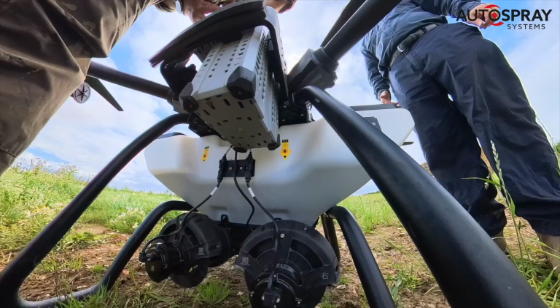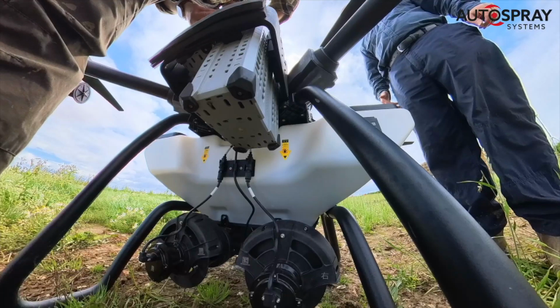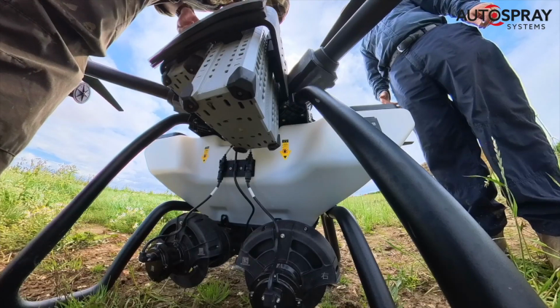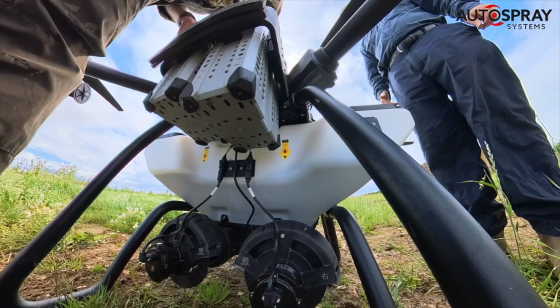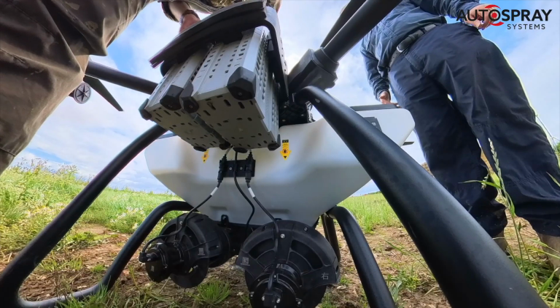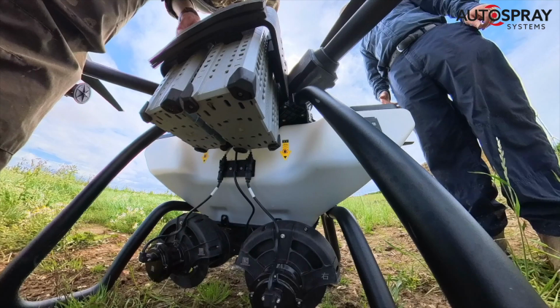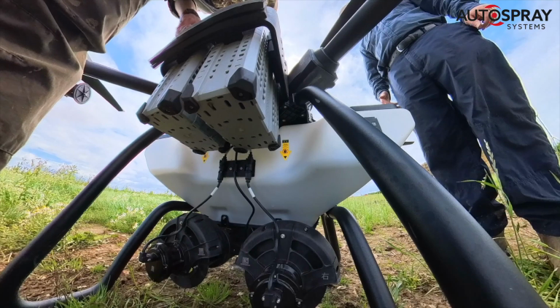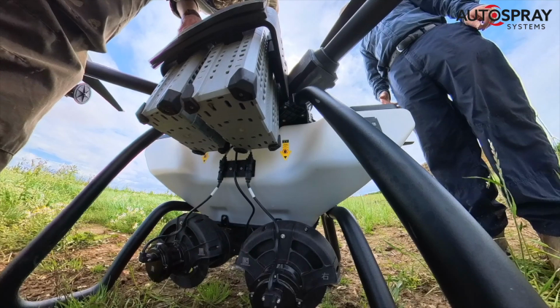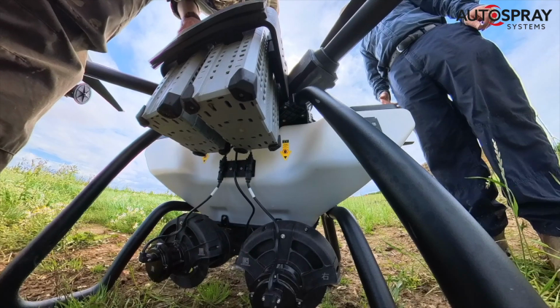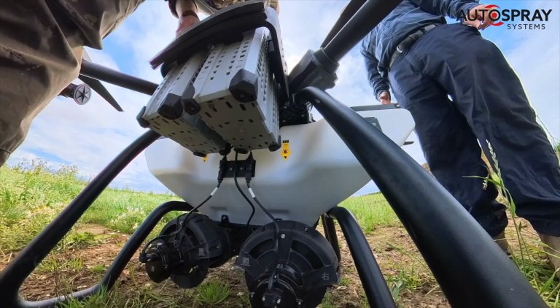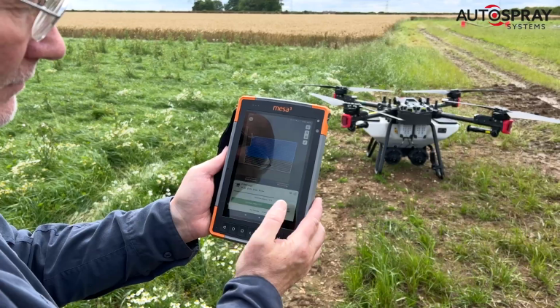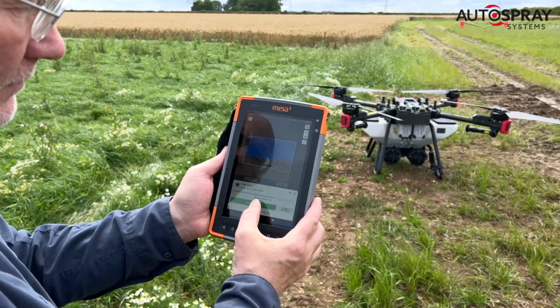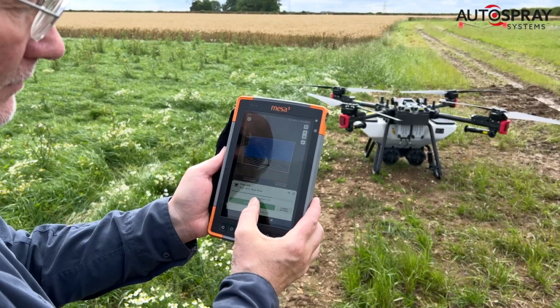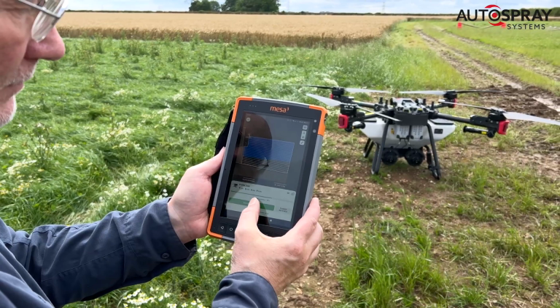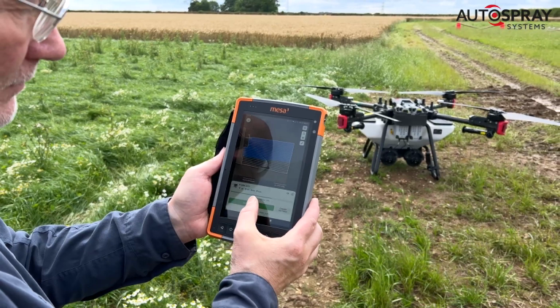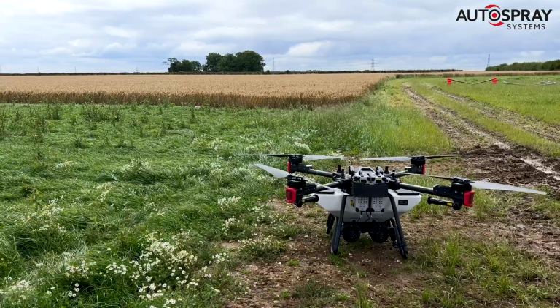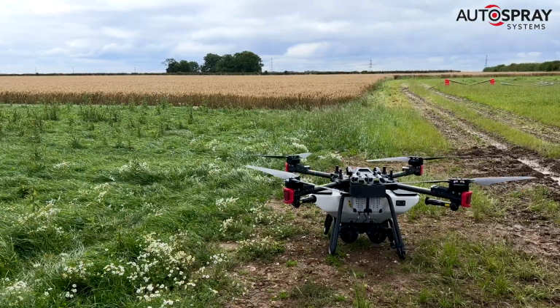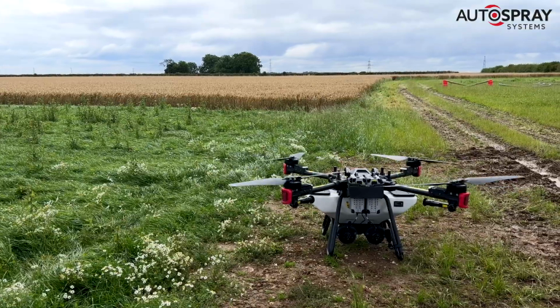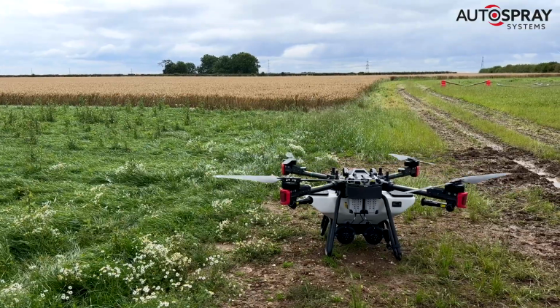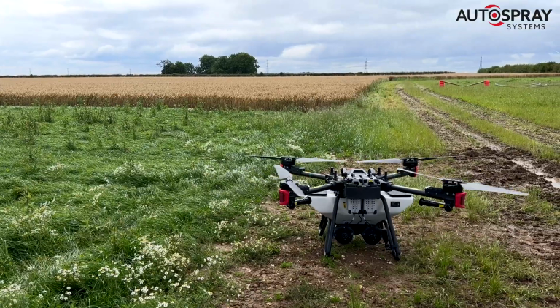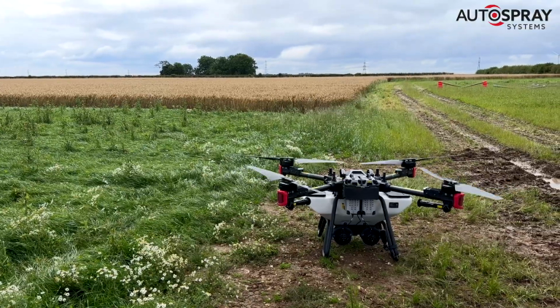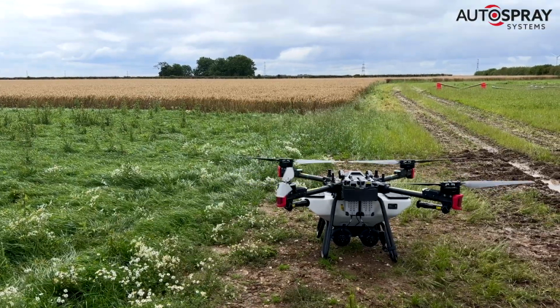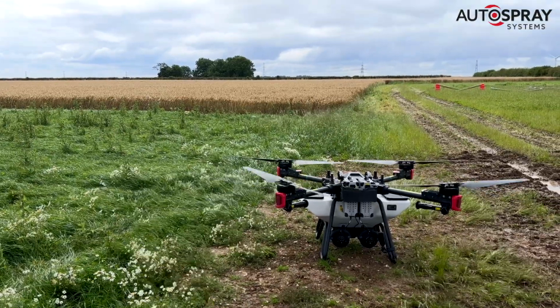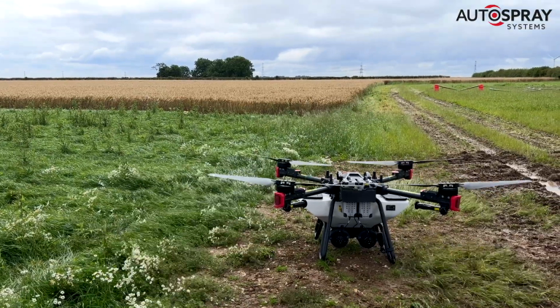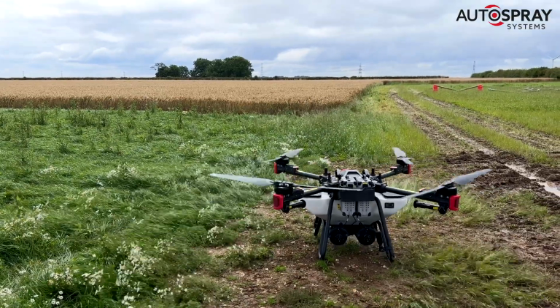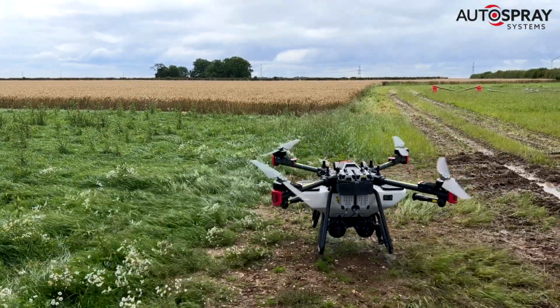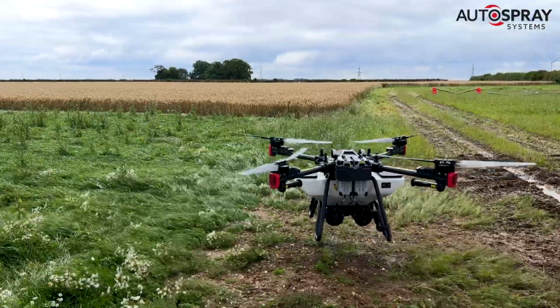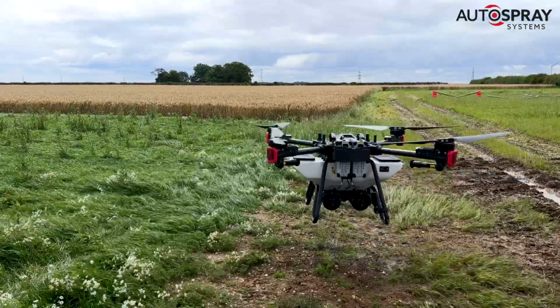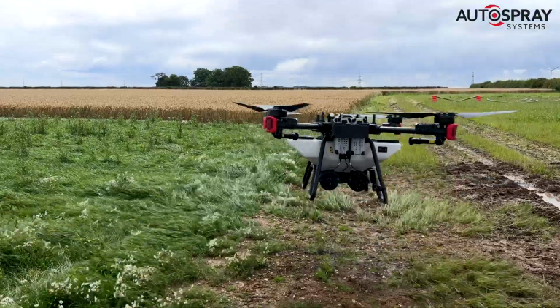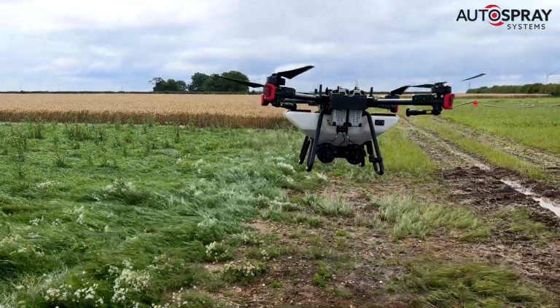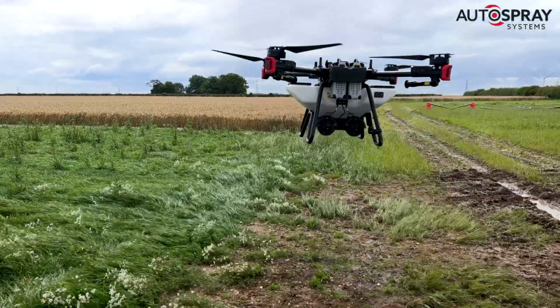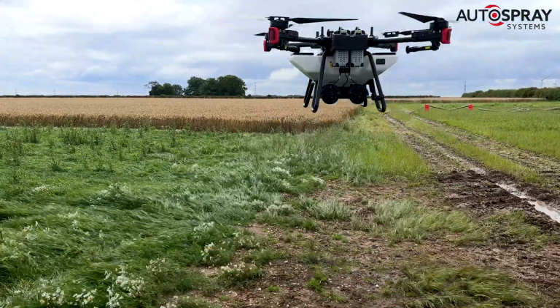Then it's a quick refill with seed and a fresh pair of batteries, and the drone is ready to head back to the exact point where it left off.